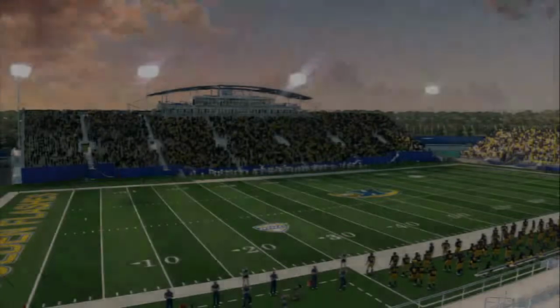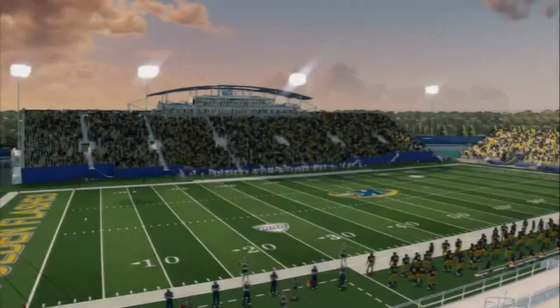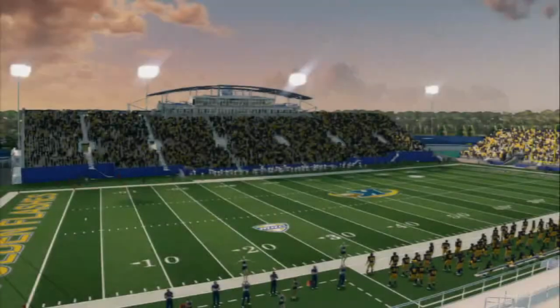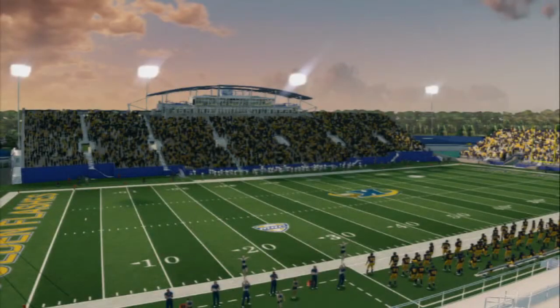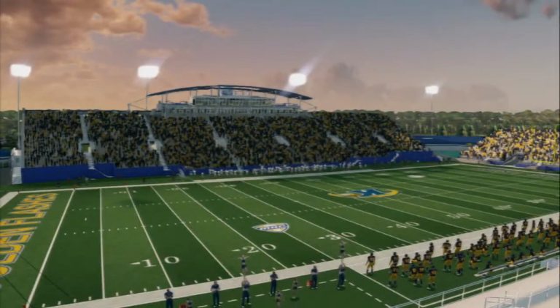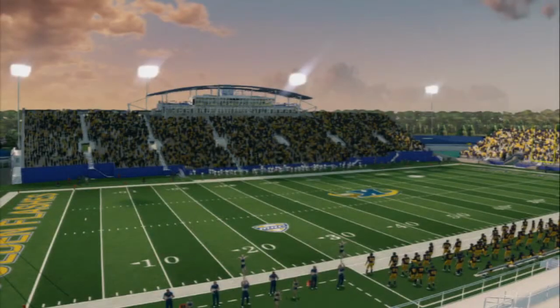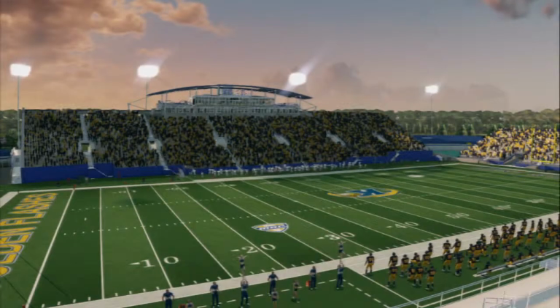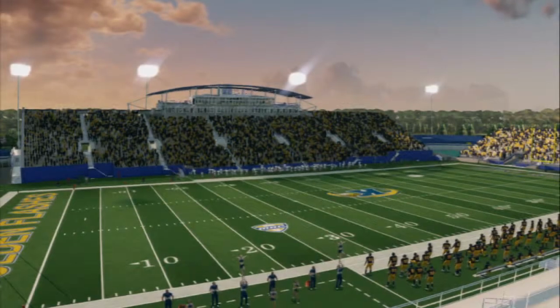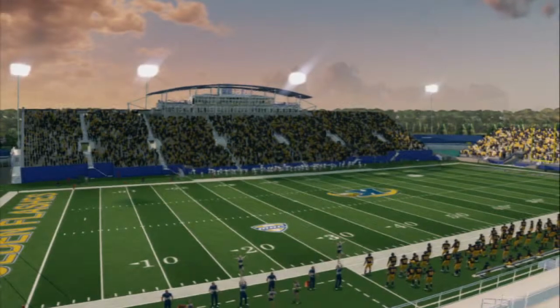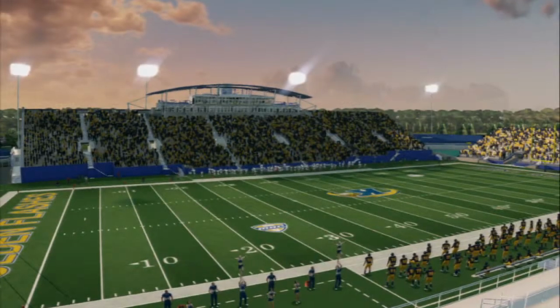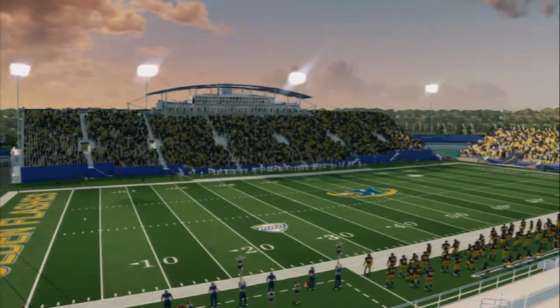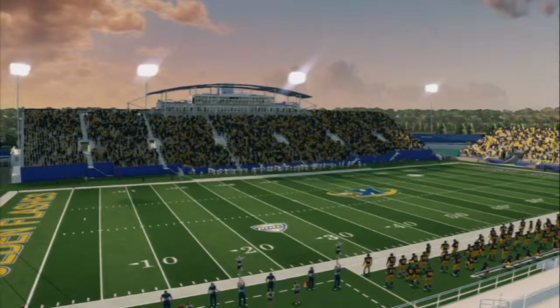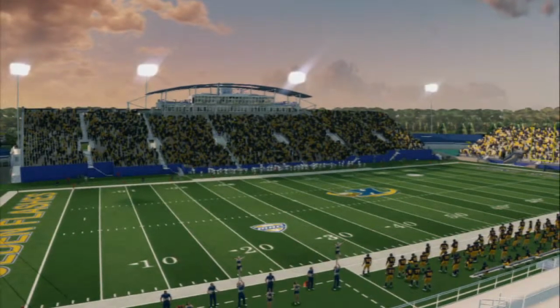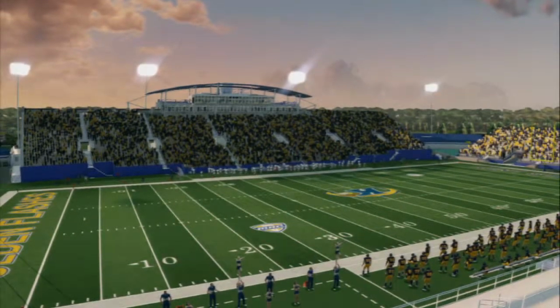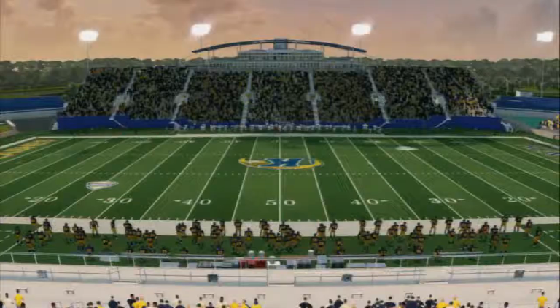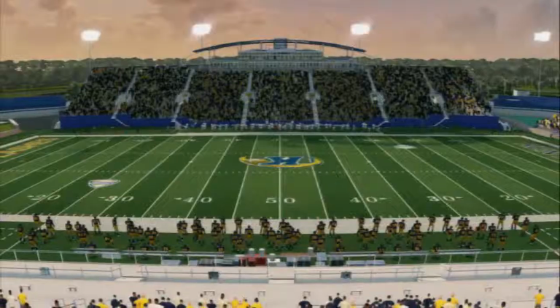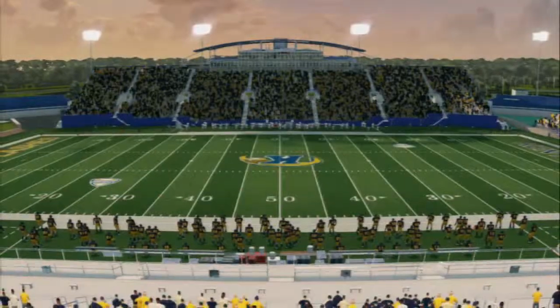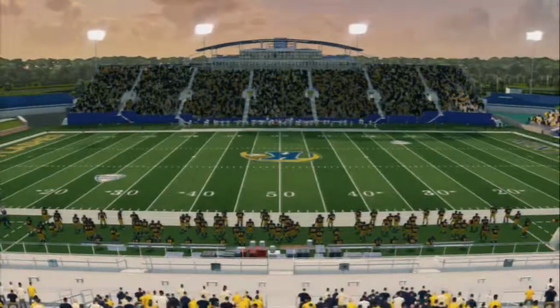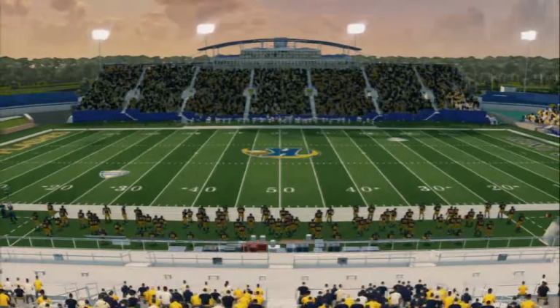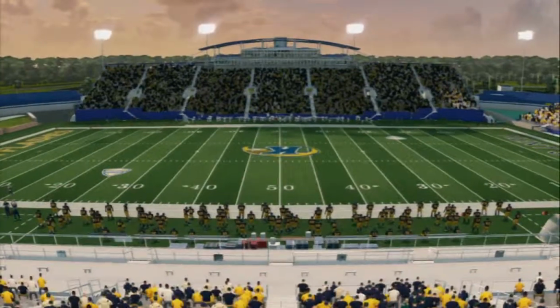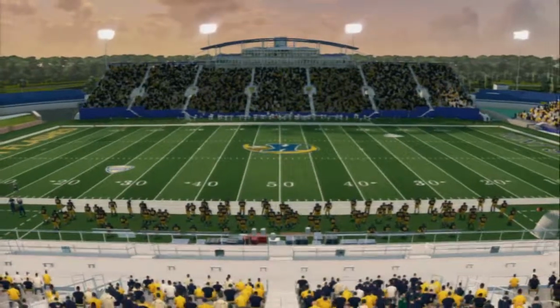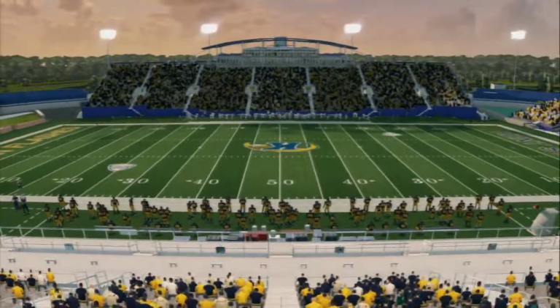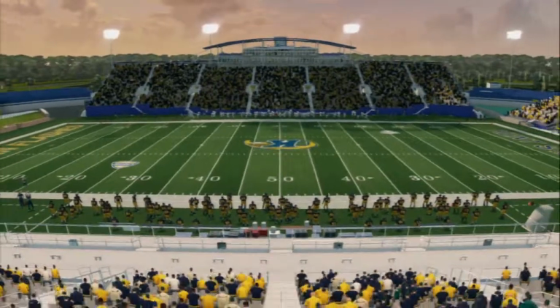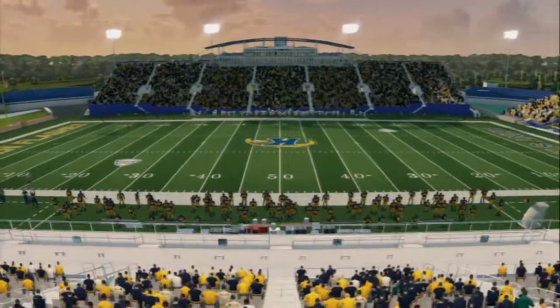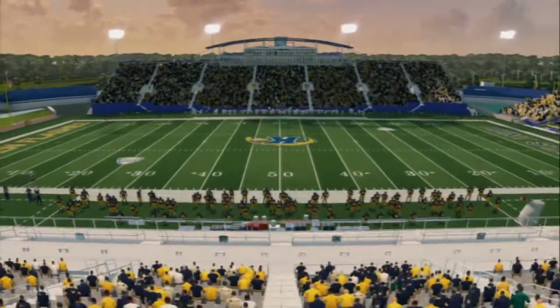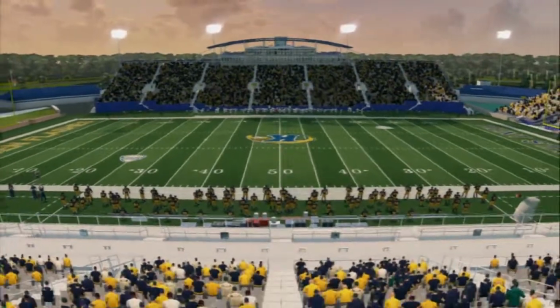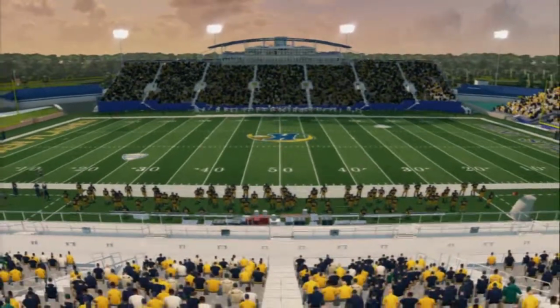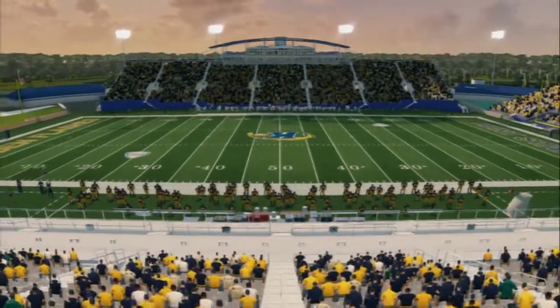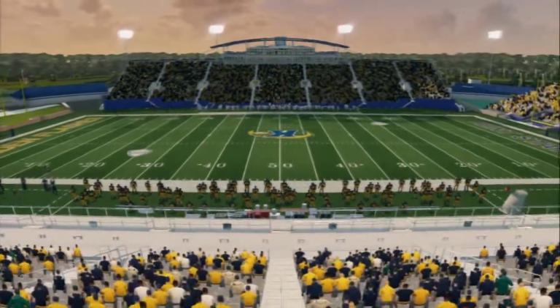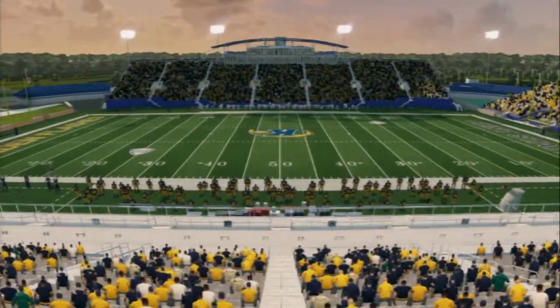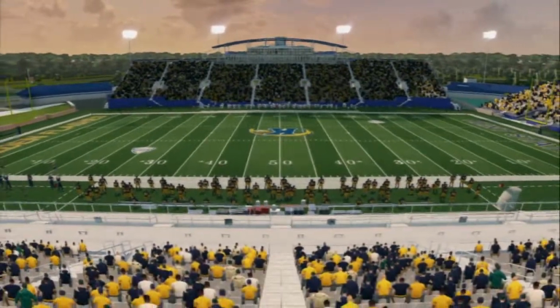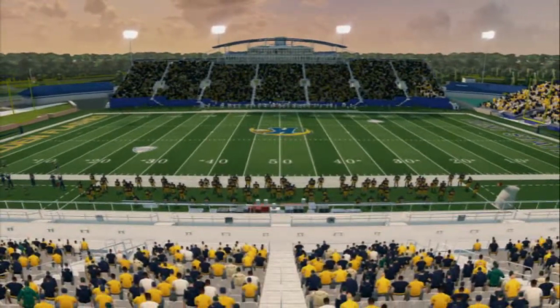This is Dick Stadium in beautiful Kent, Ohio. These fans have come prepared for an exciting matchup.